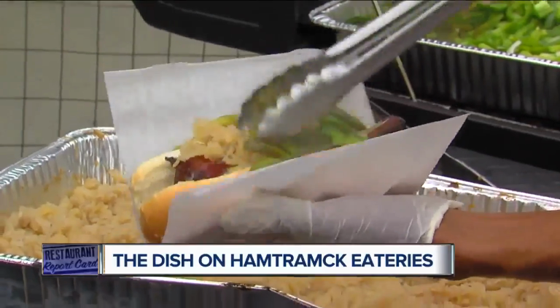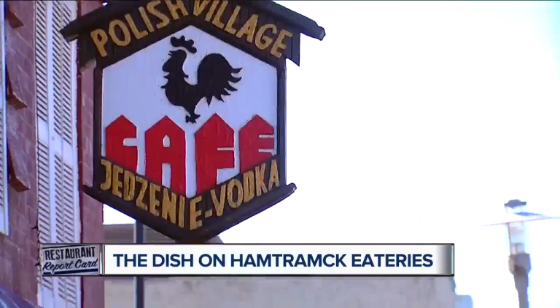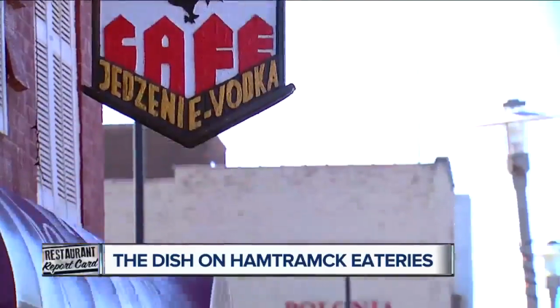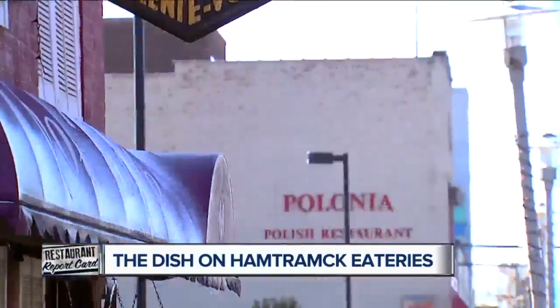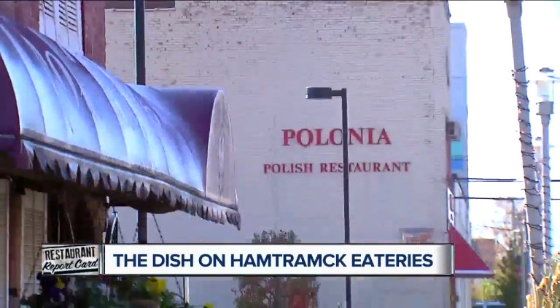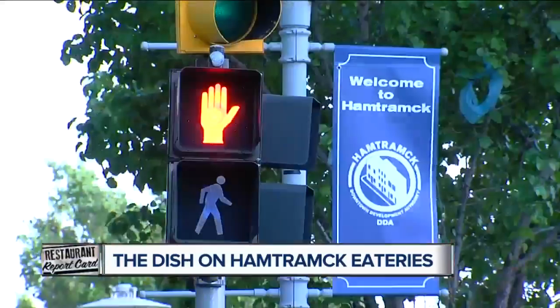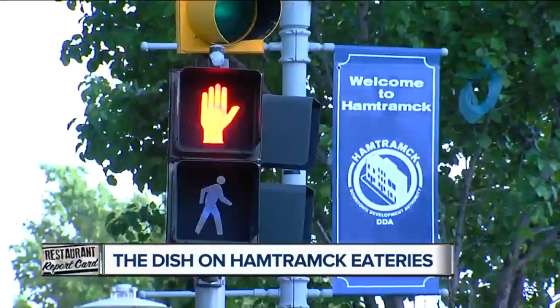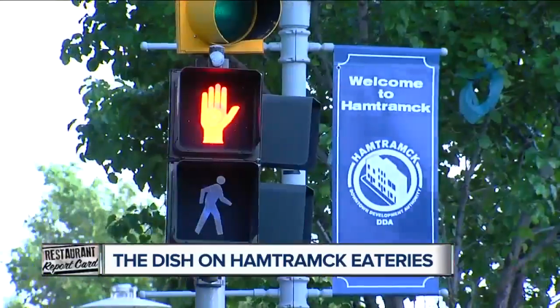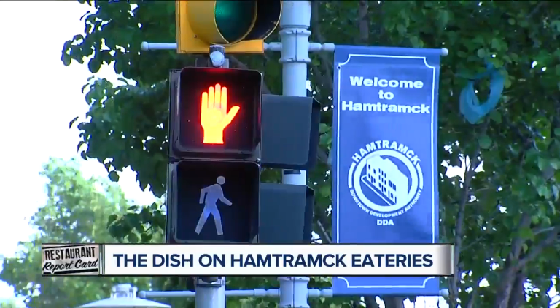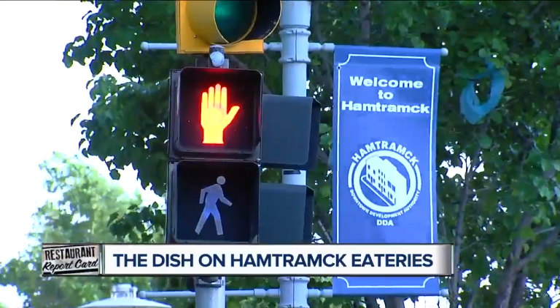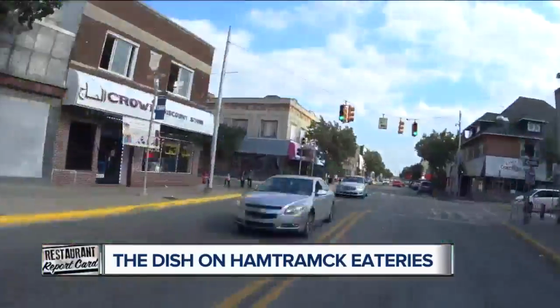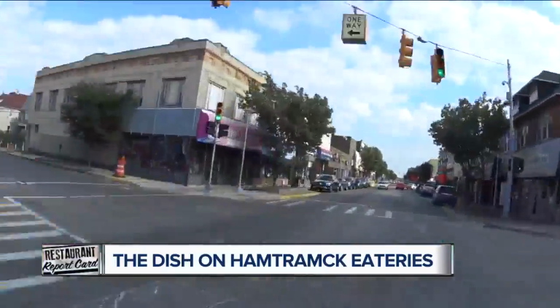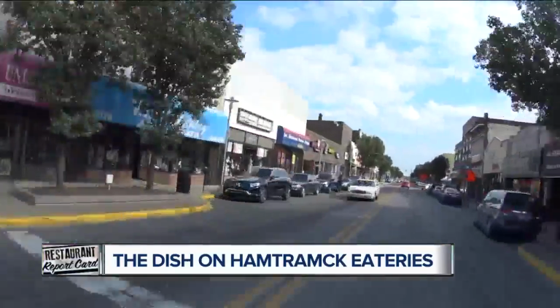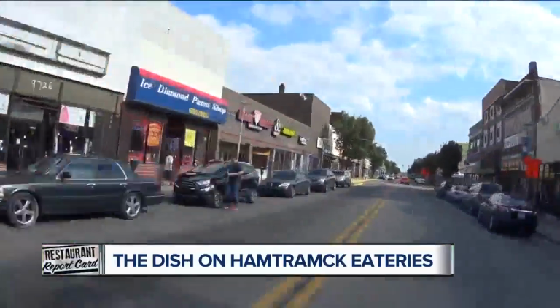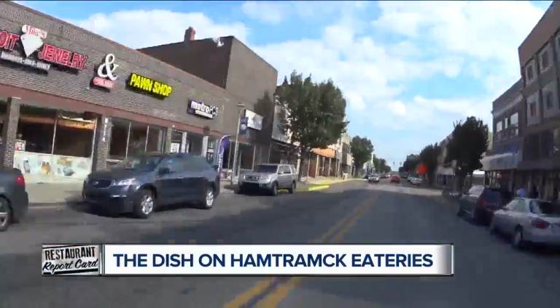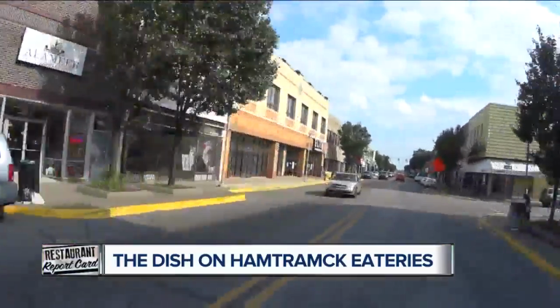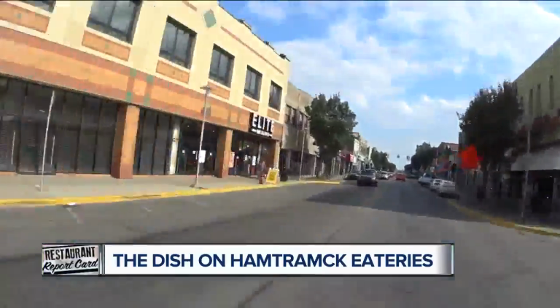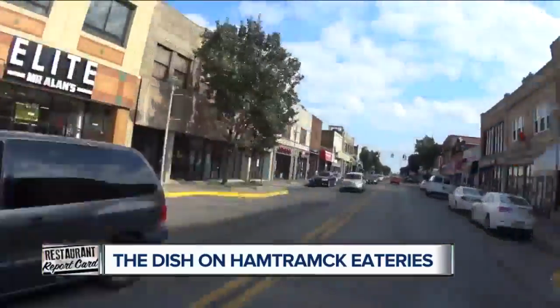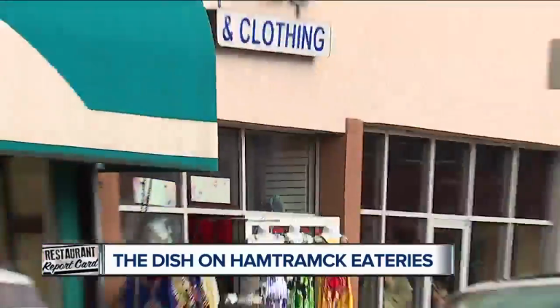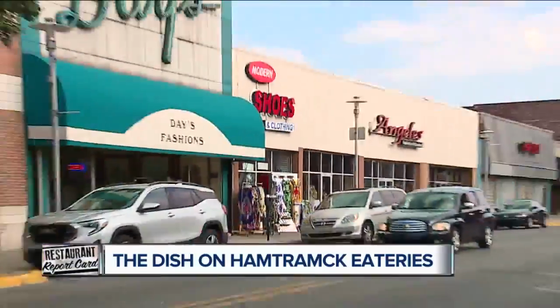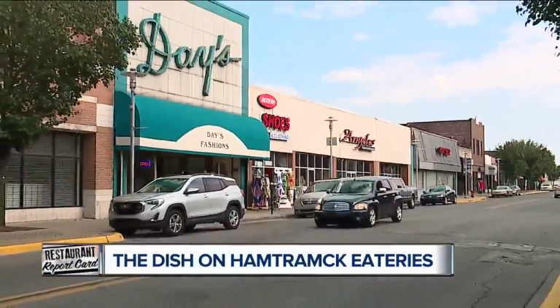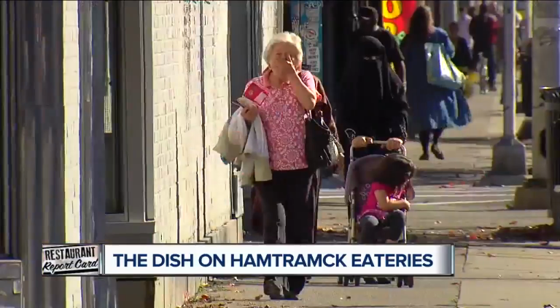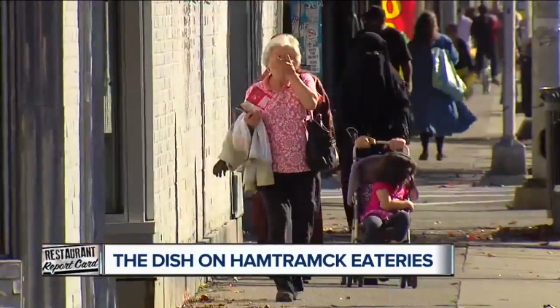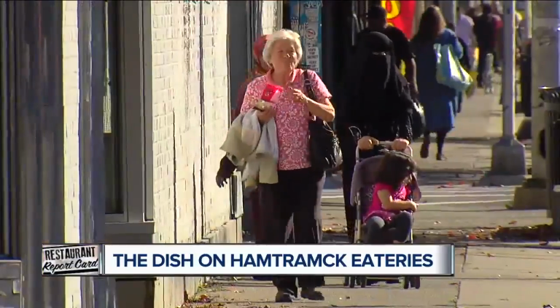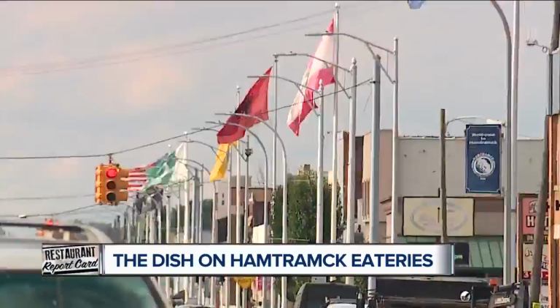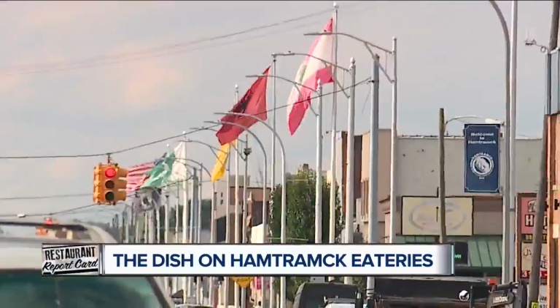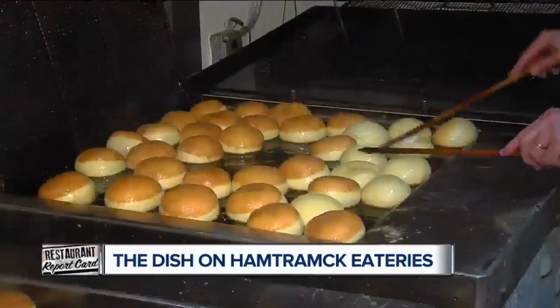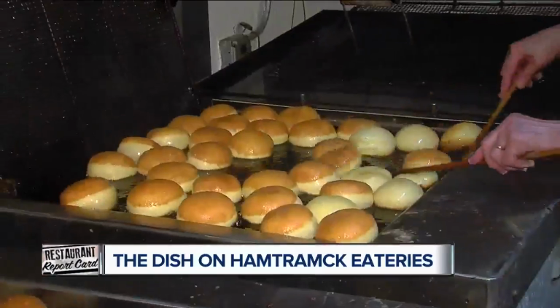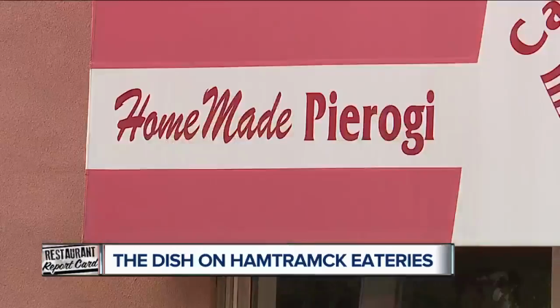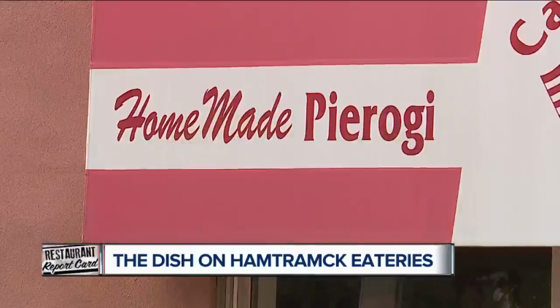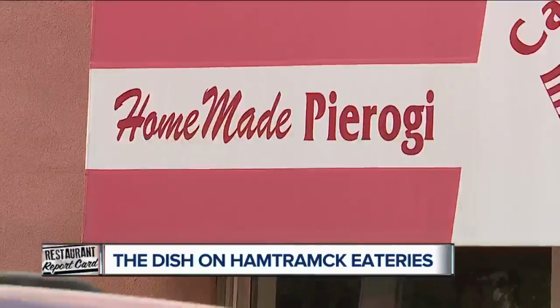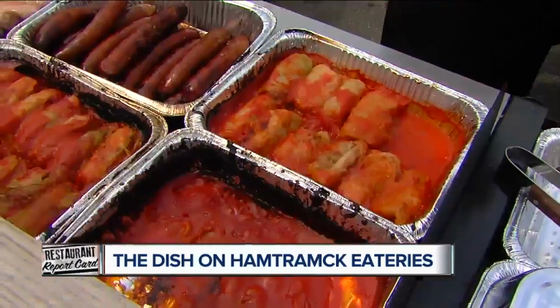Welcome to homey Hamtramck. This place is like one big hug — it's a melting pot of people, culture, and of course, food.